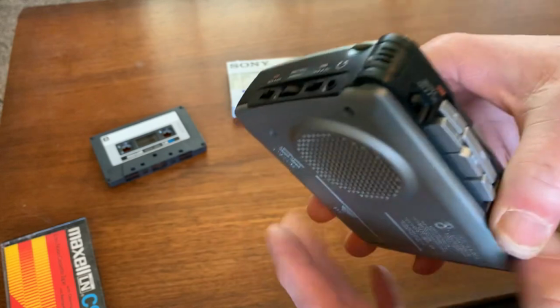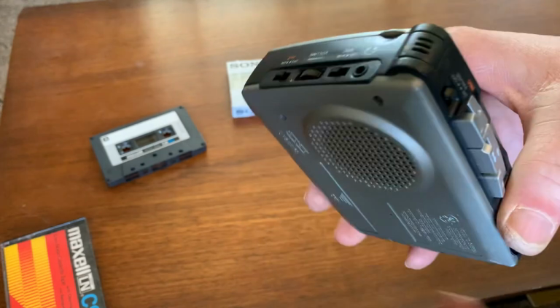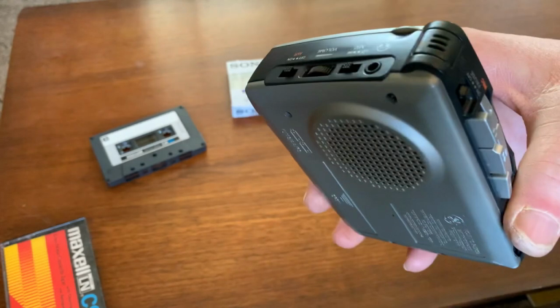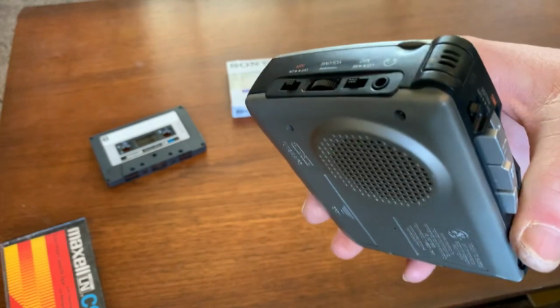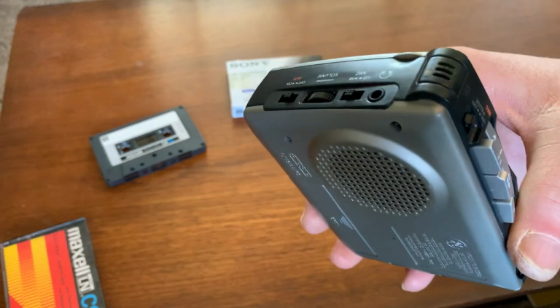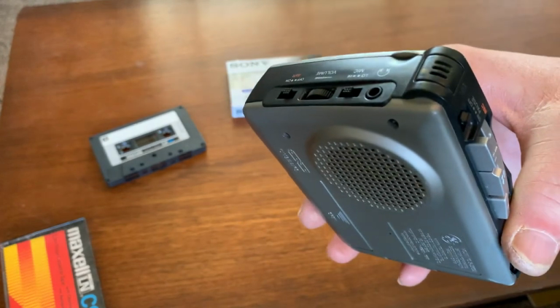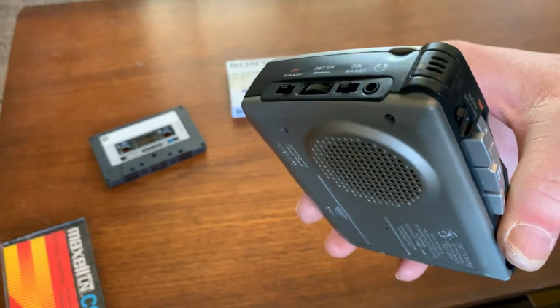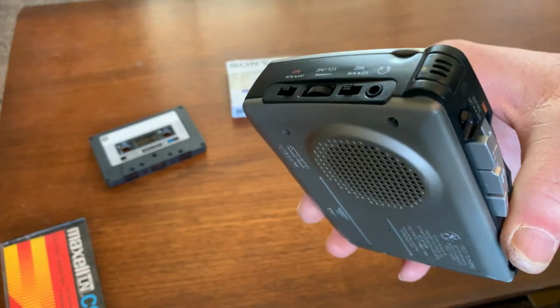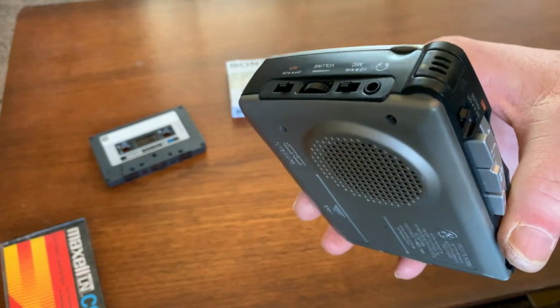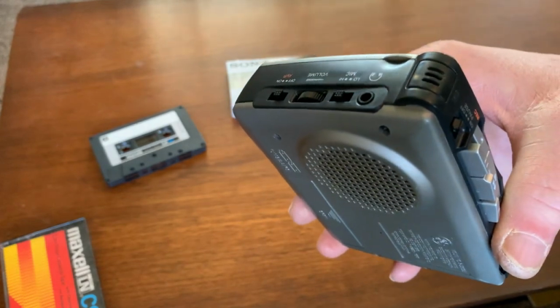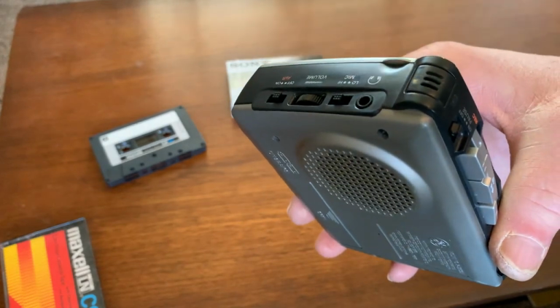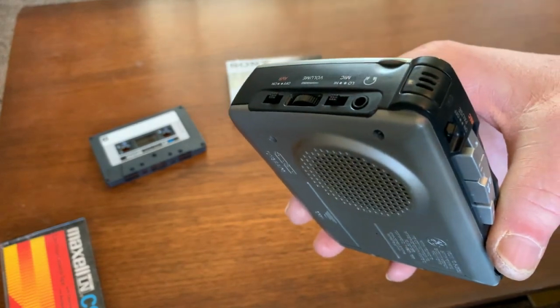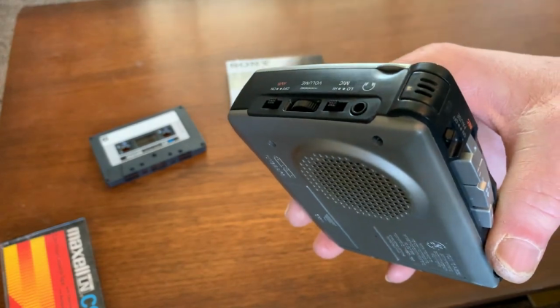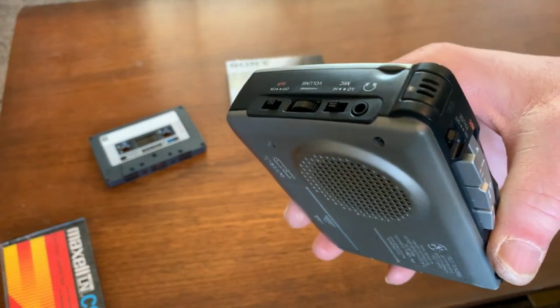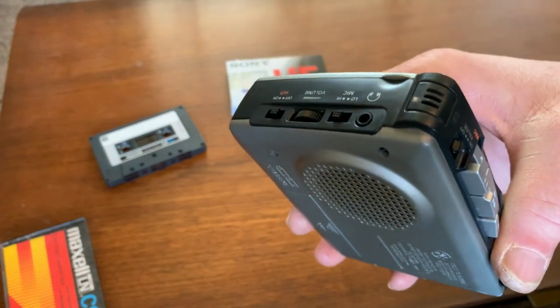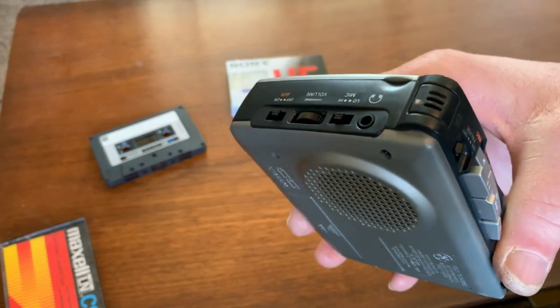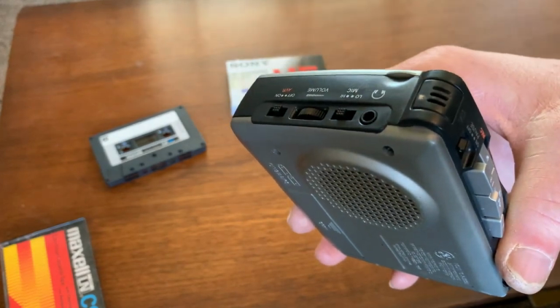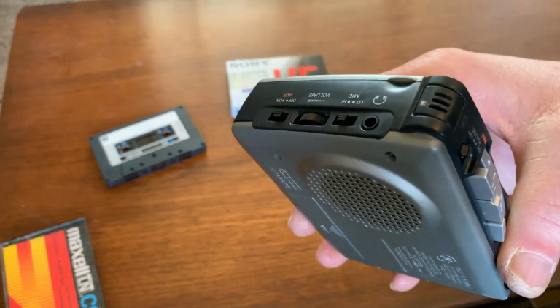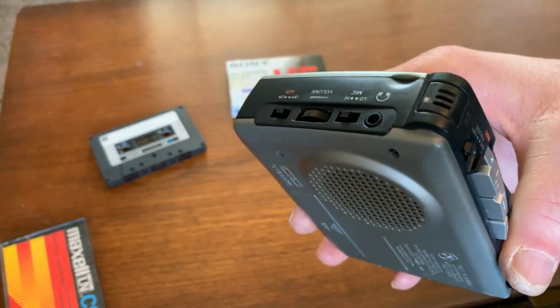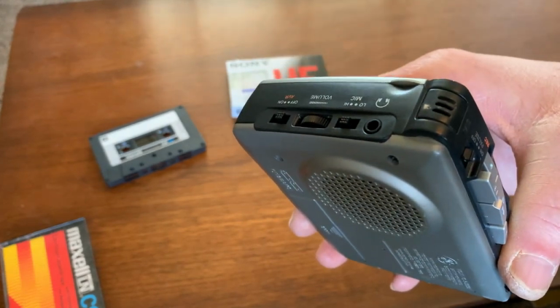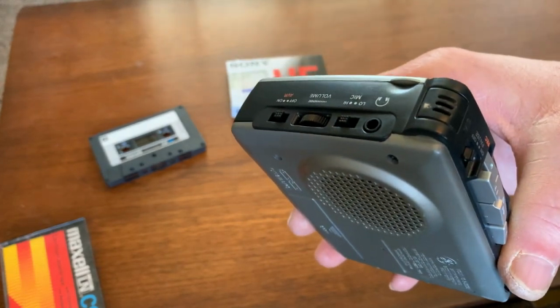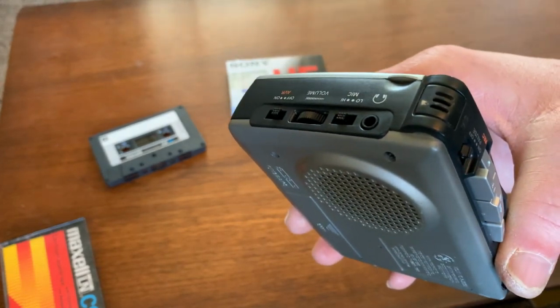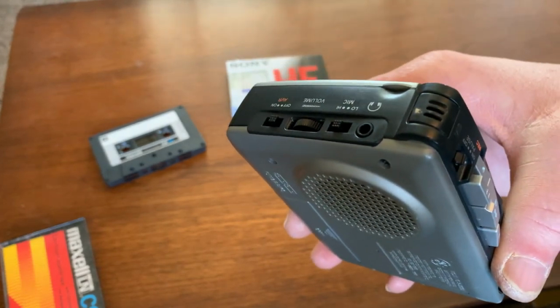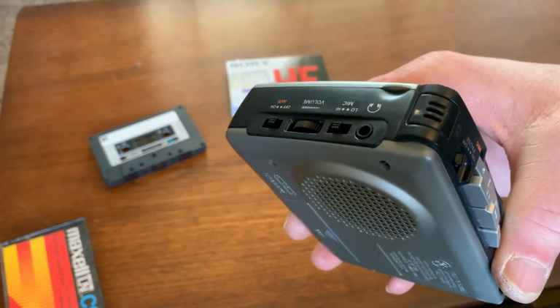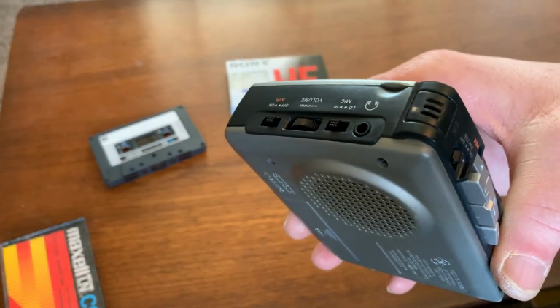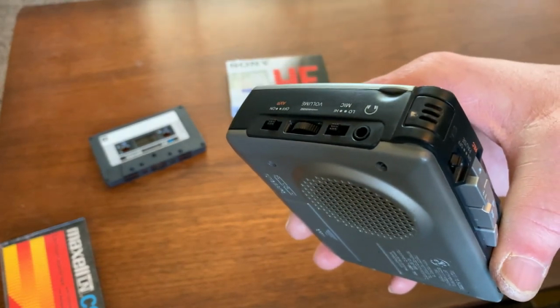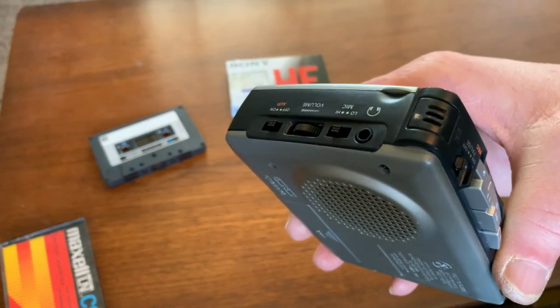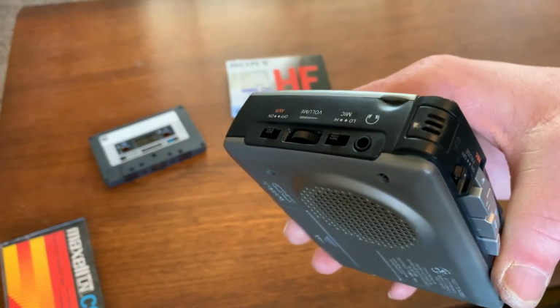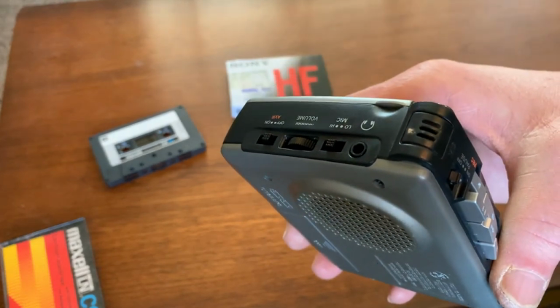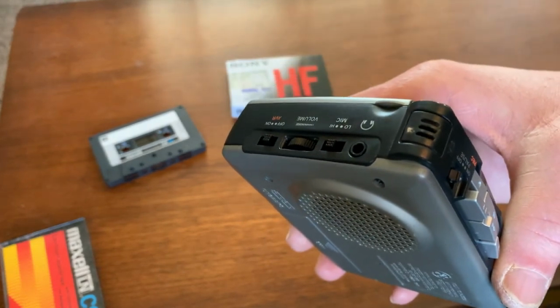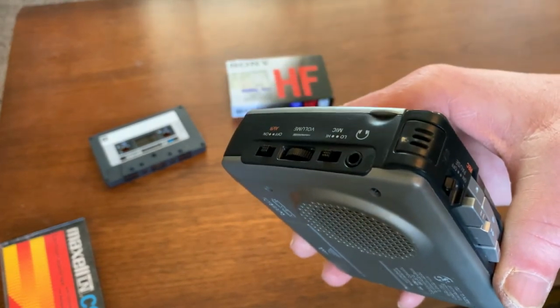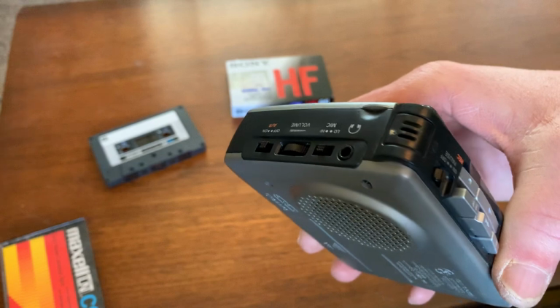Test check, check, 1, 2, 3, 4, testing 1, 2, 3, 4.